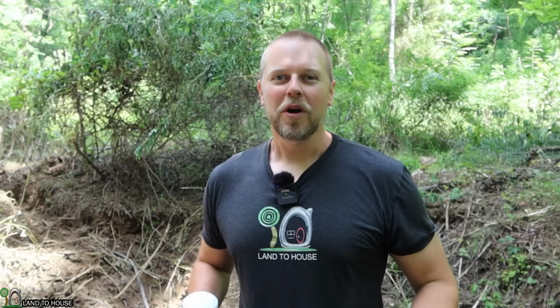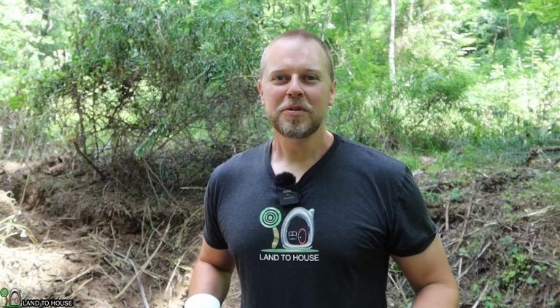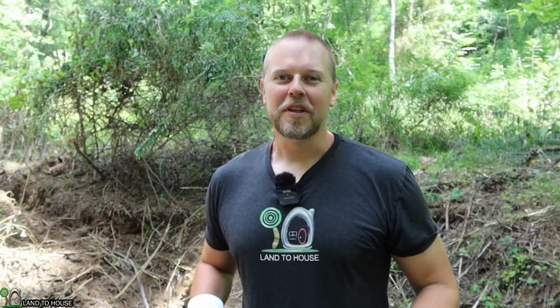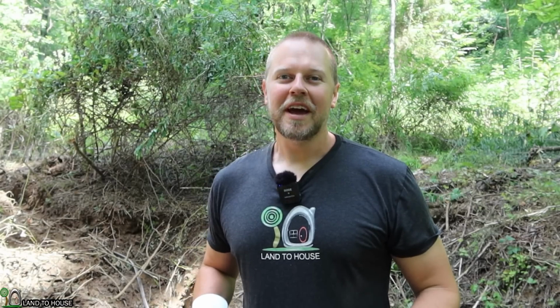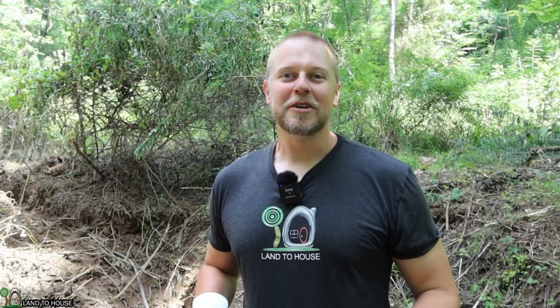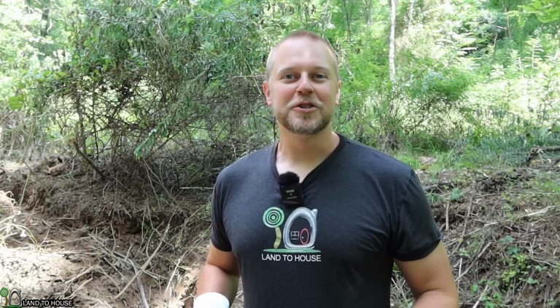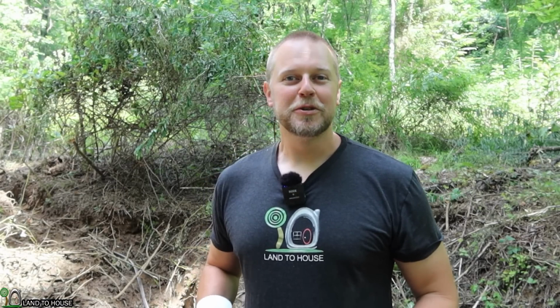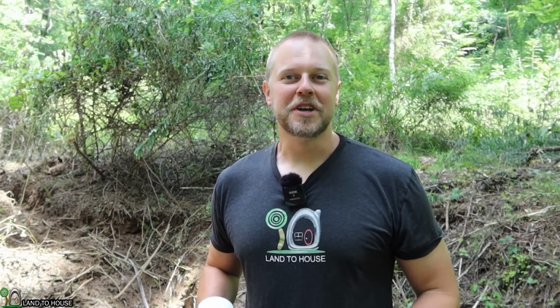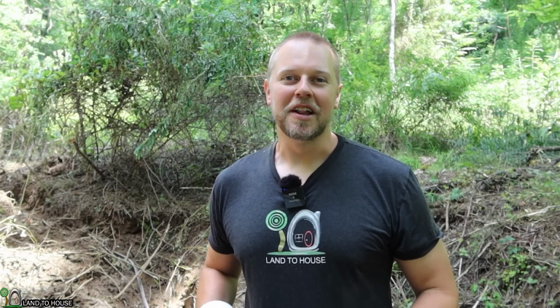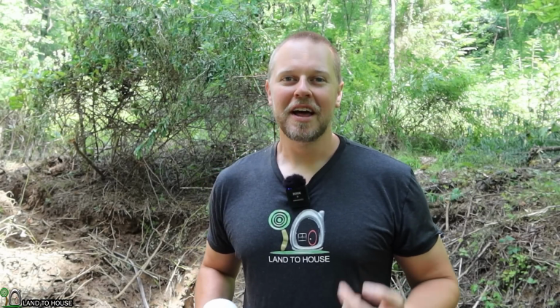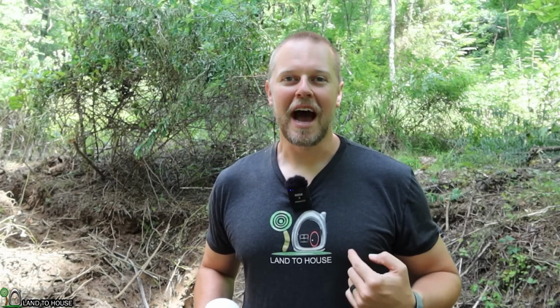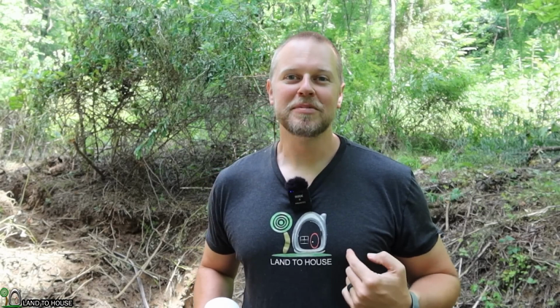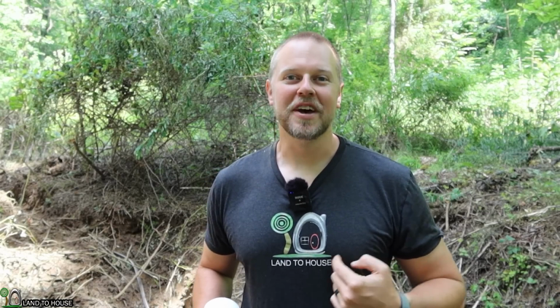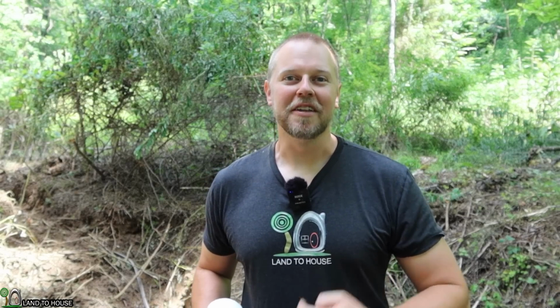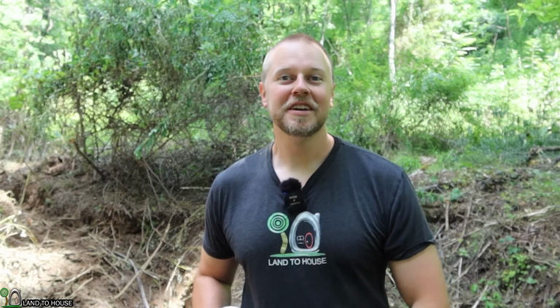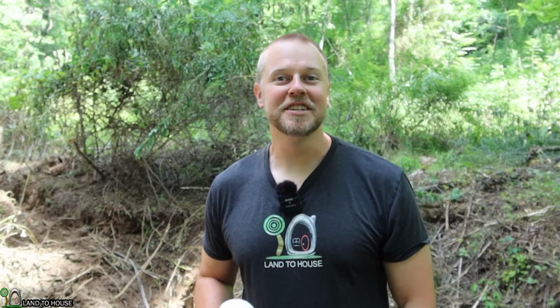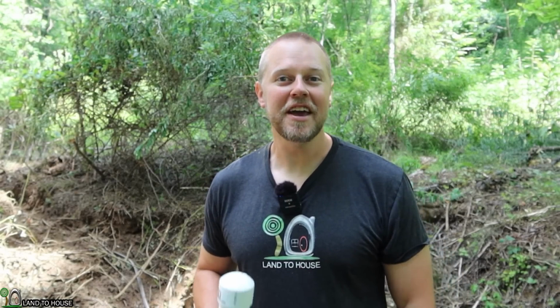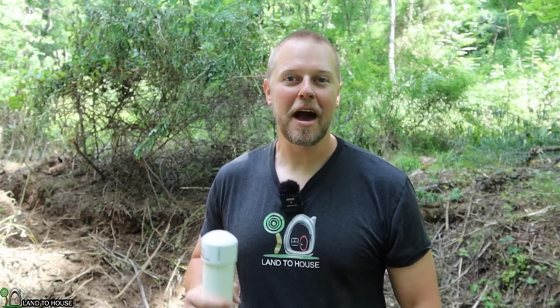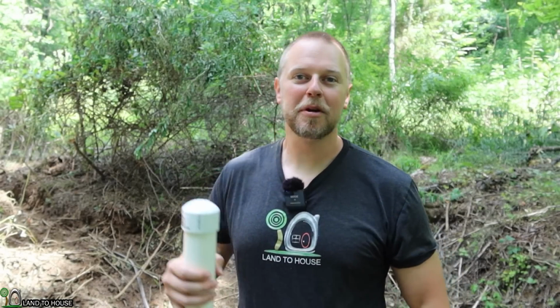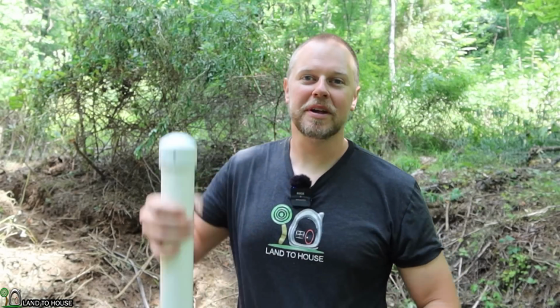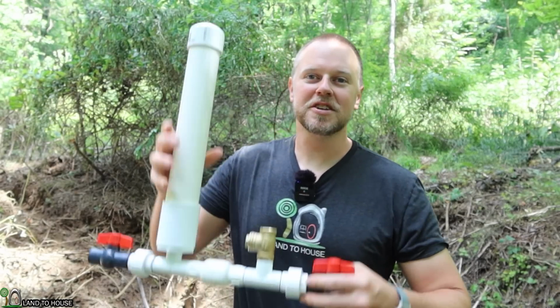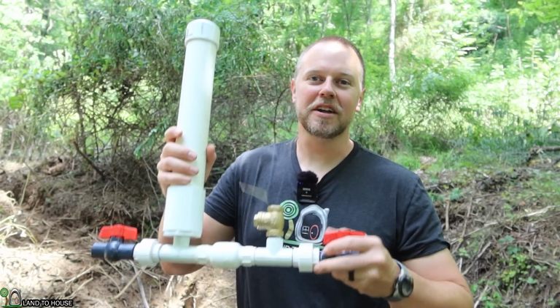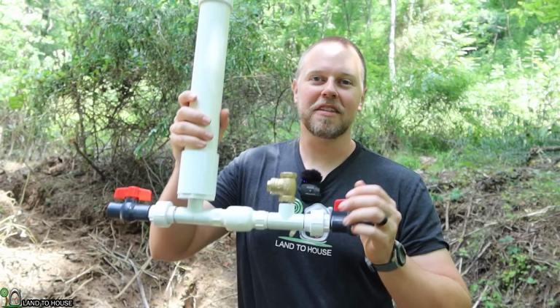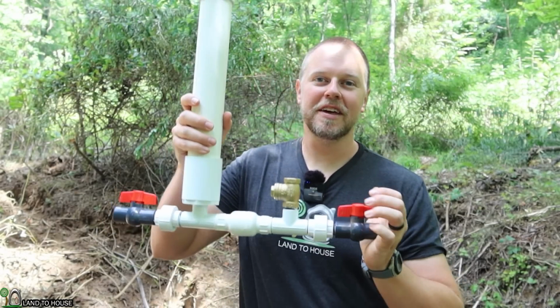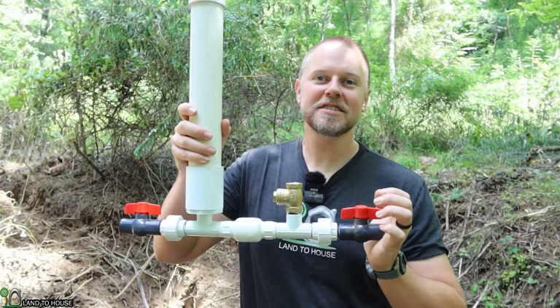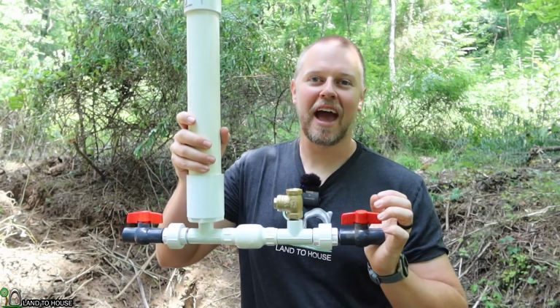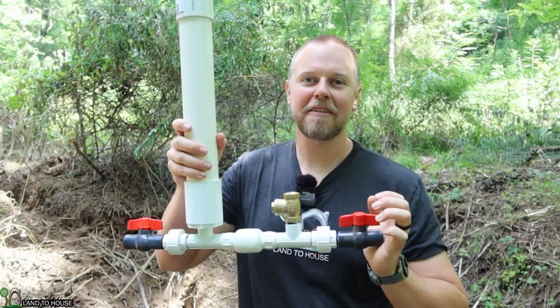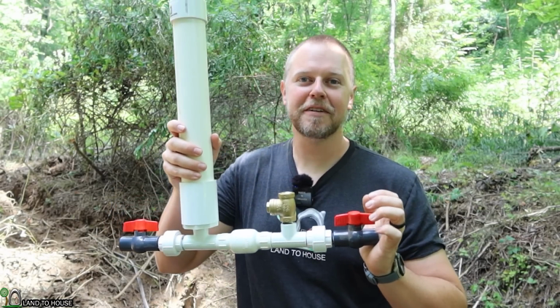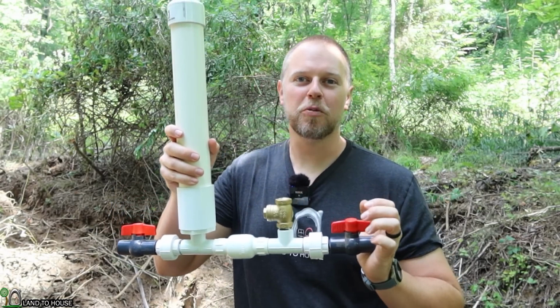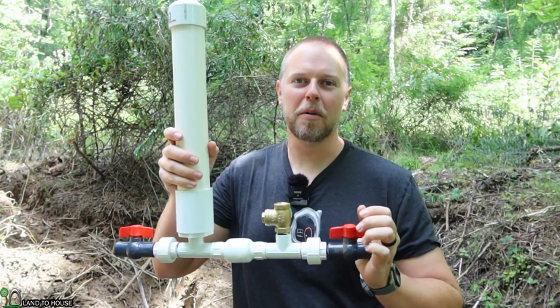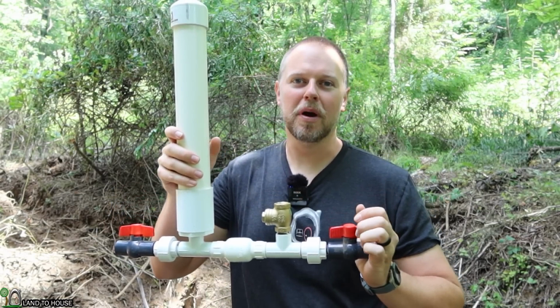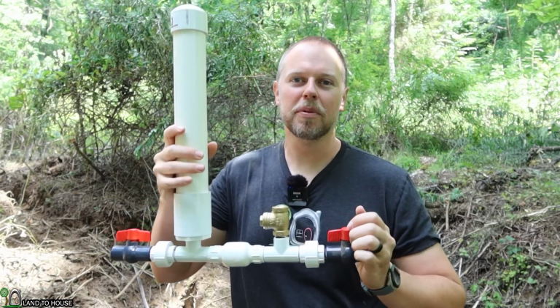Welcome to the Landahouse YouTube channel. I'm Seth. Today I'm going to be installing this half-inch ram pump.